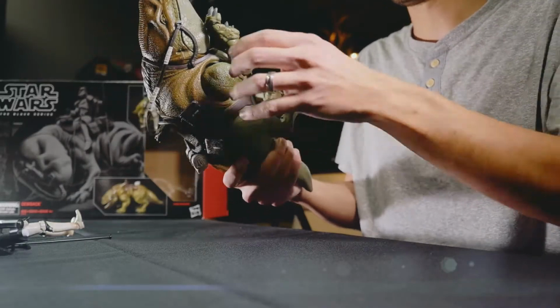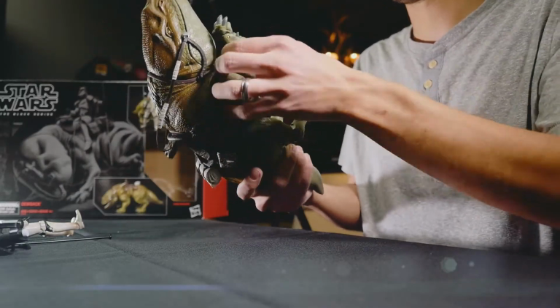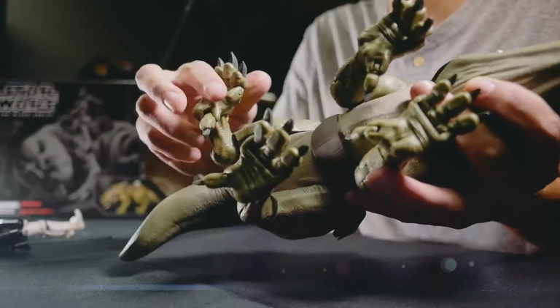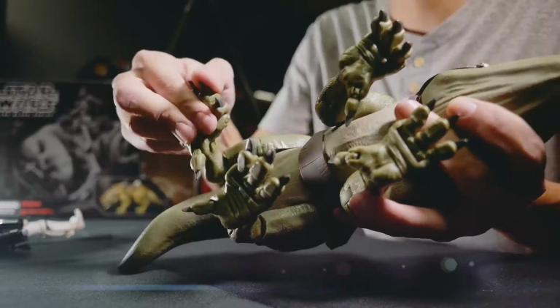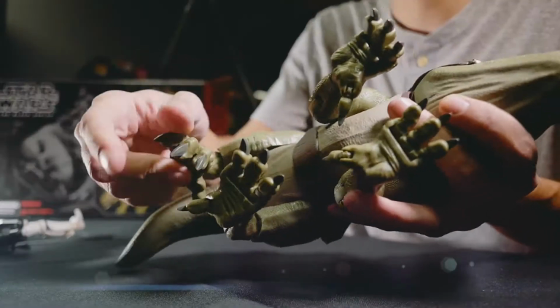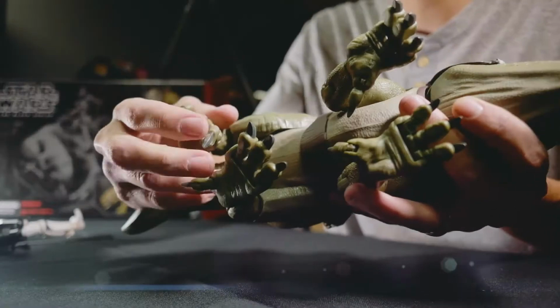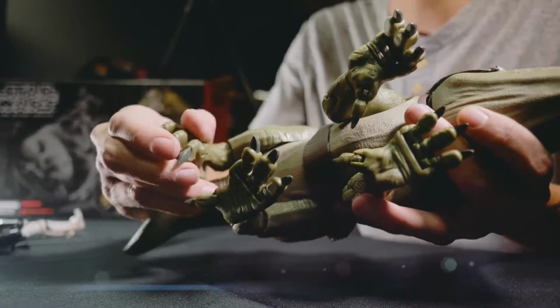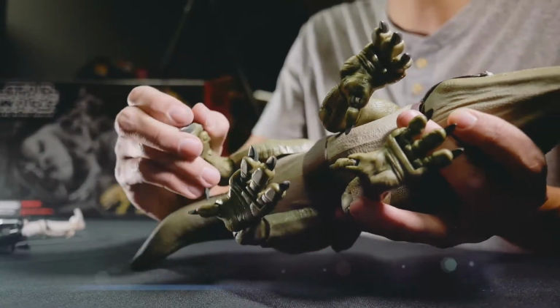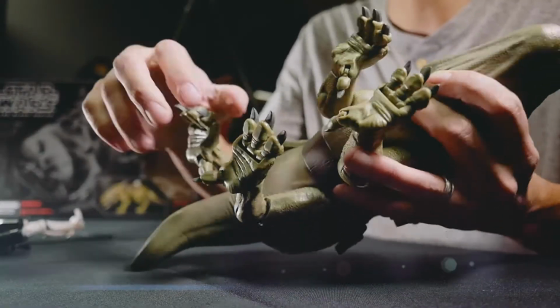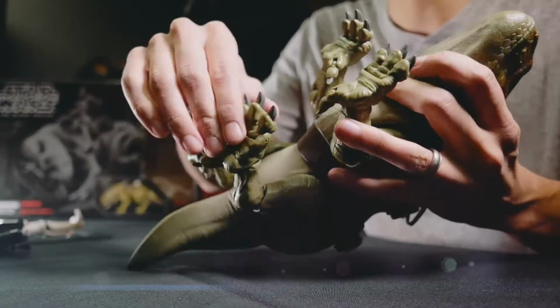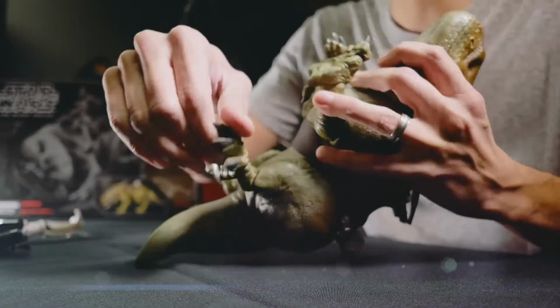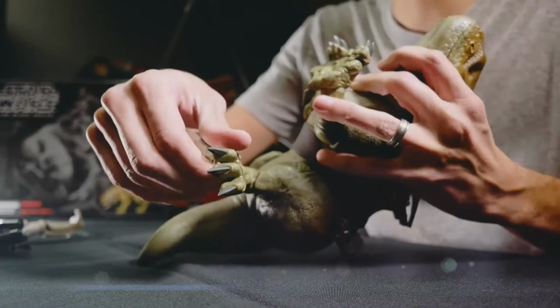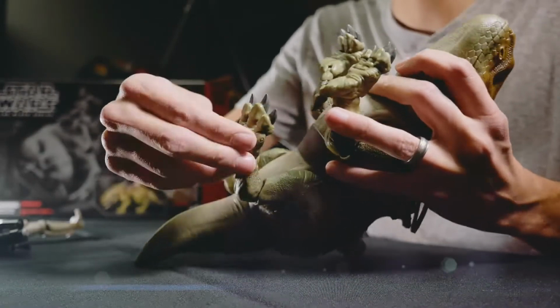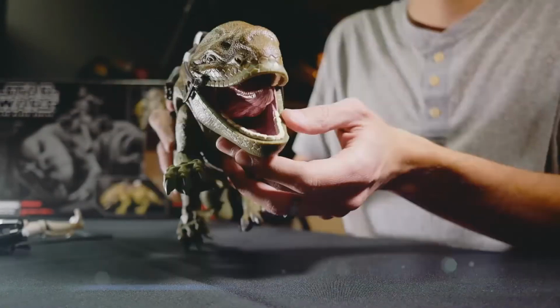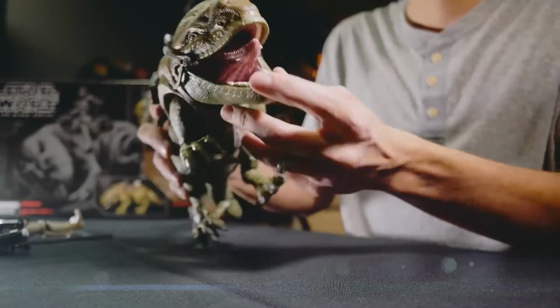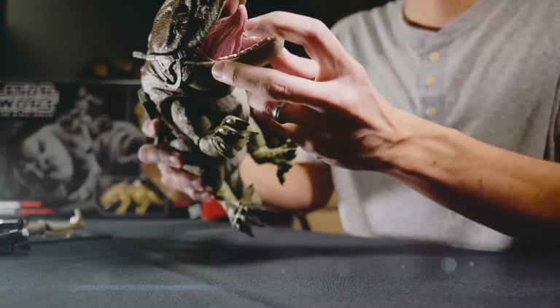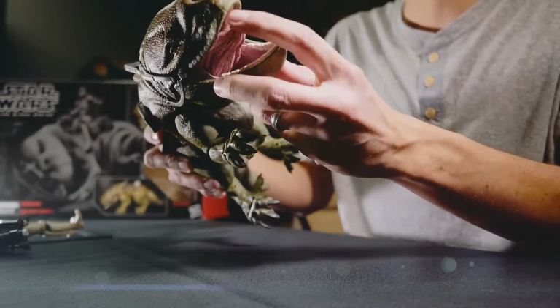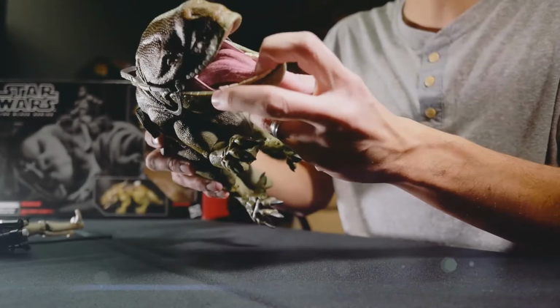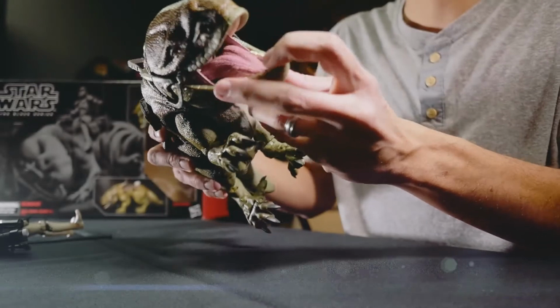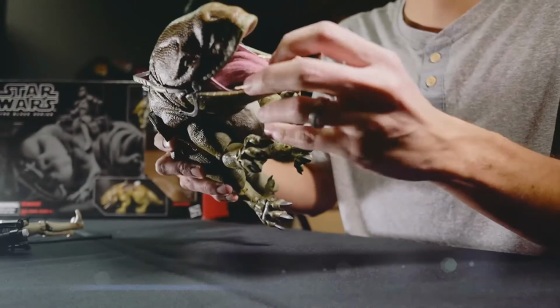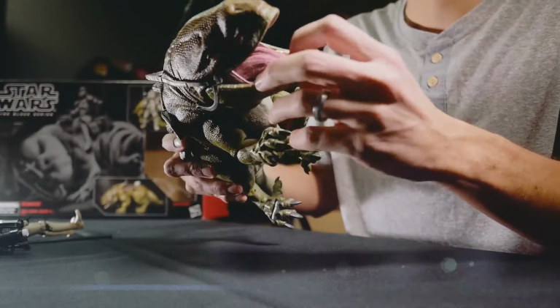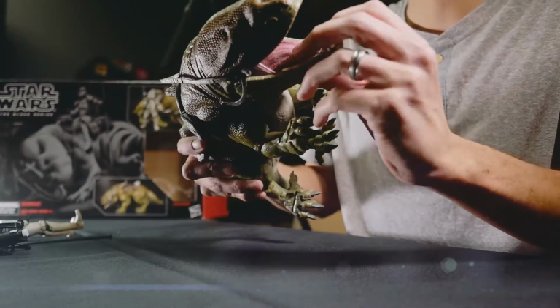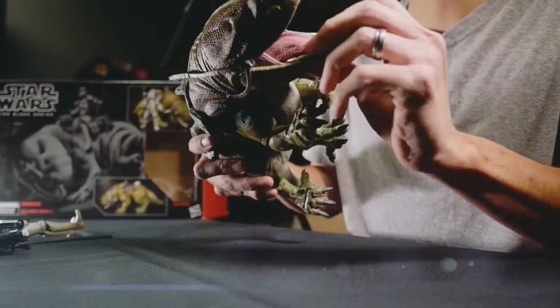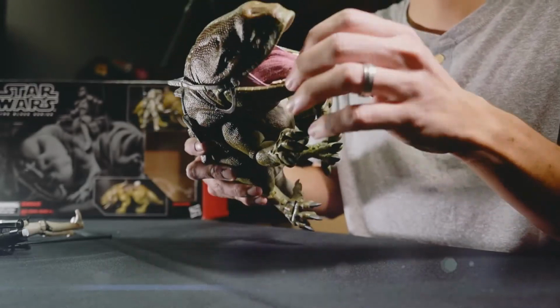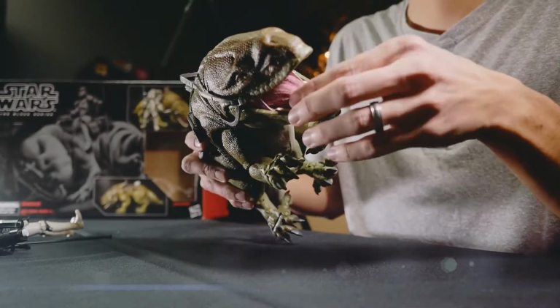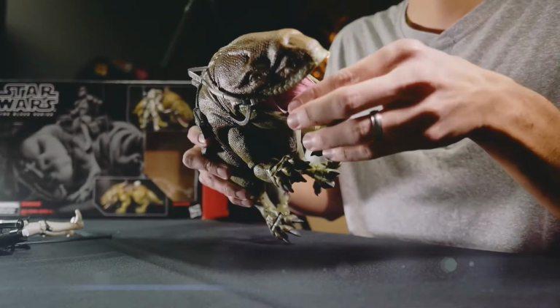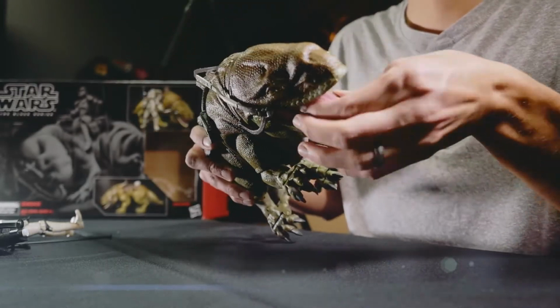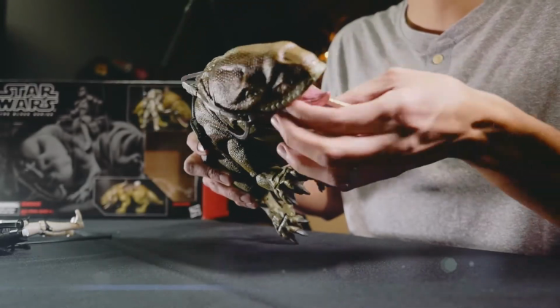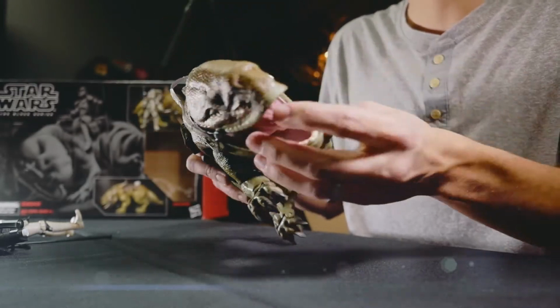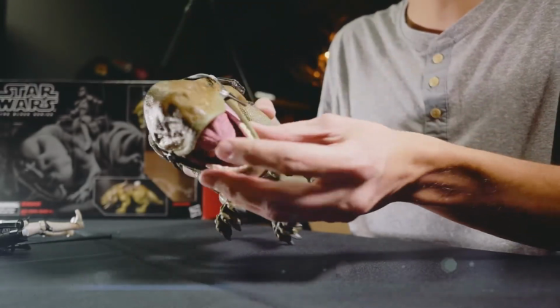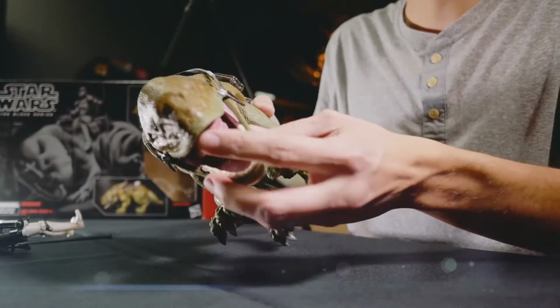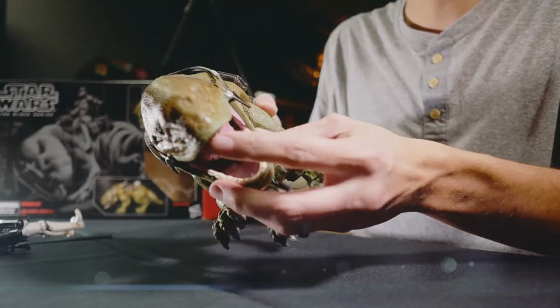Look at this — tons and tons of articulation. He's got his famous tongue articulation. He looks incredible.